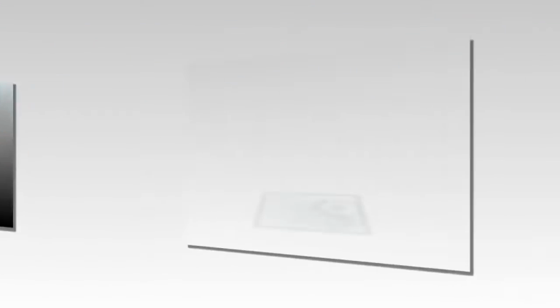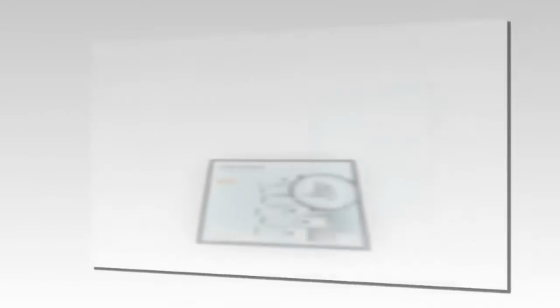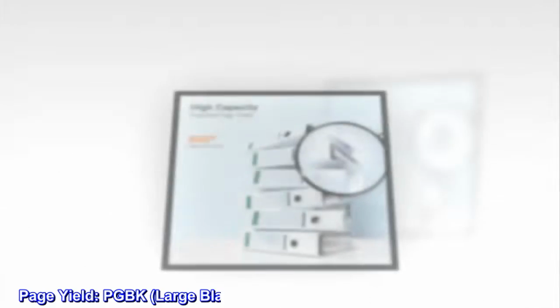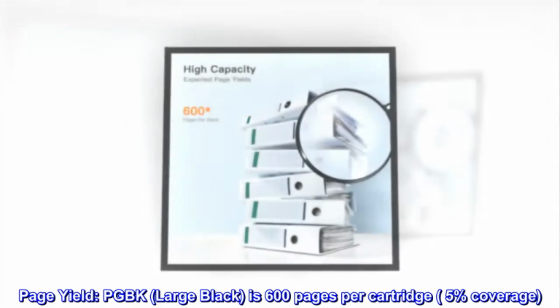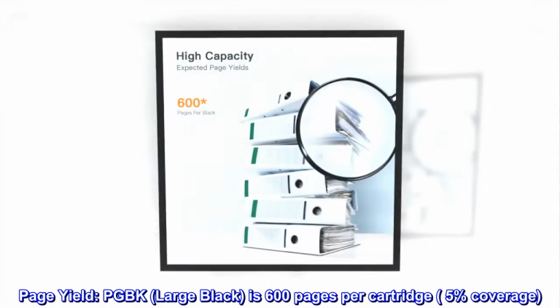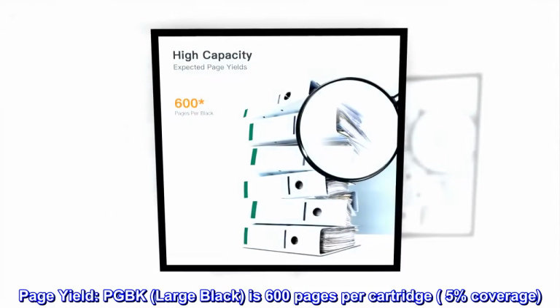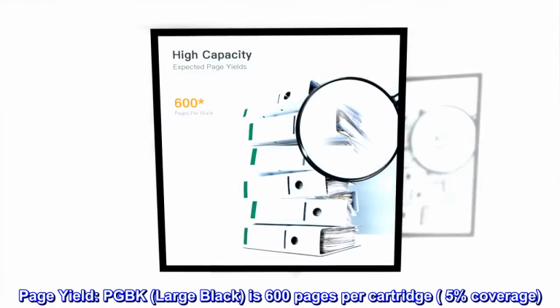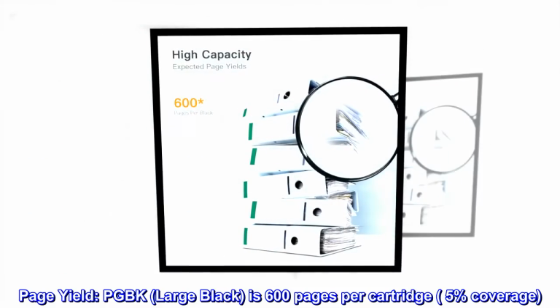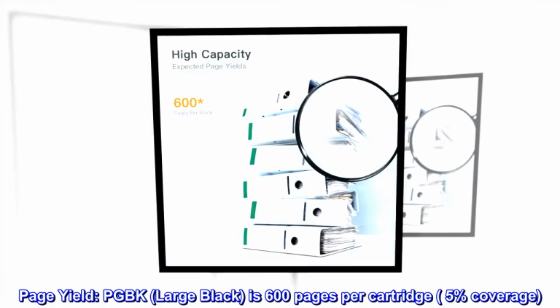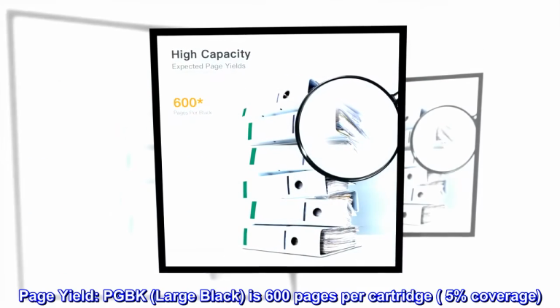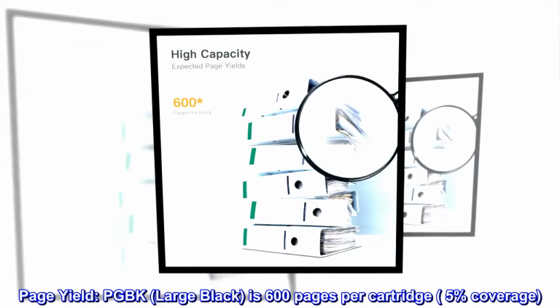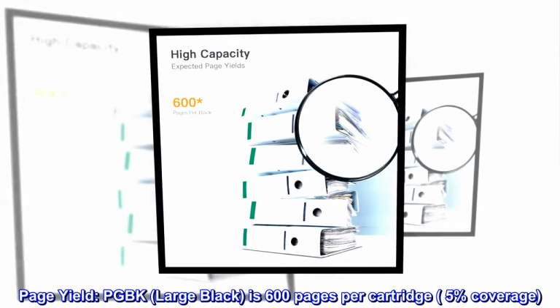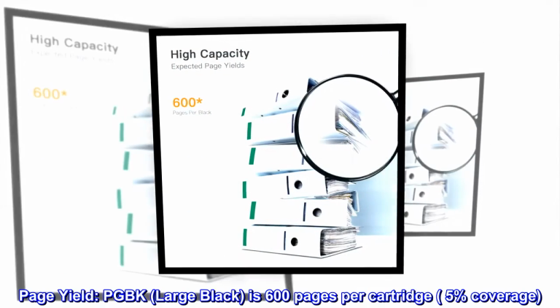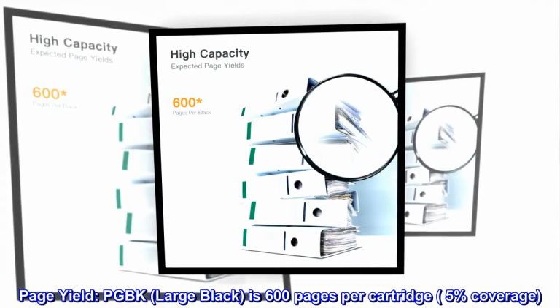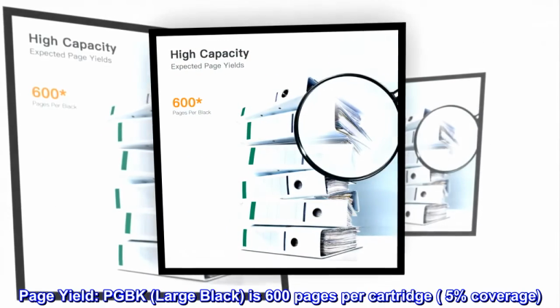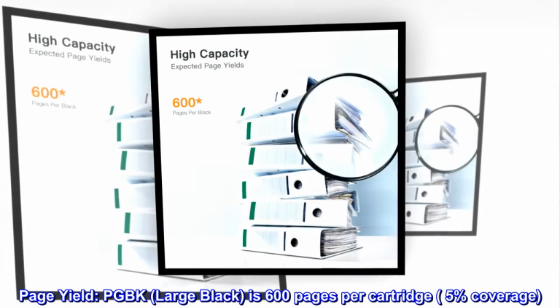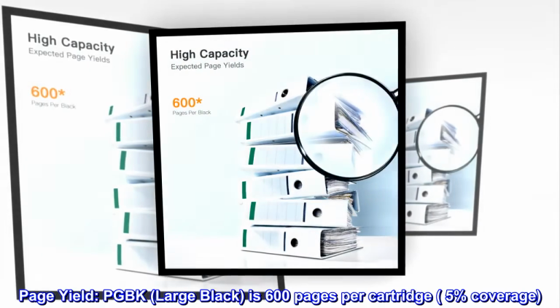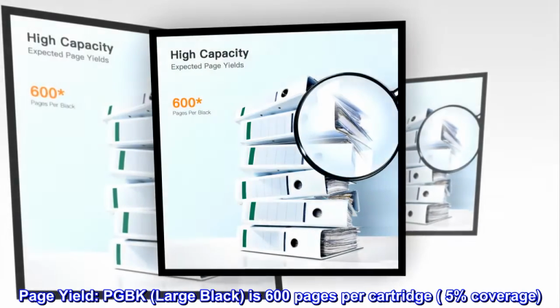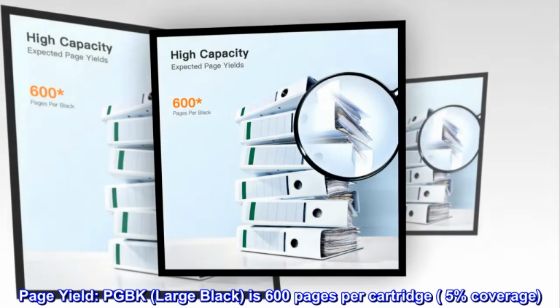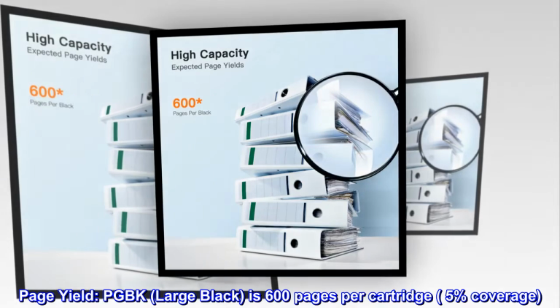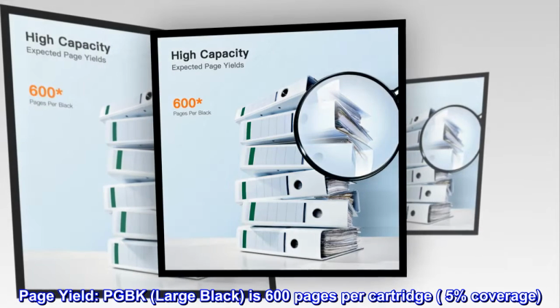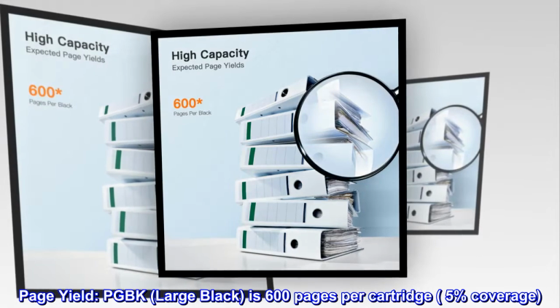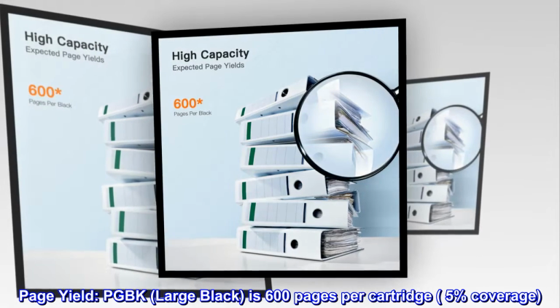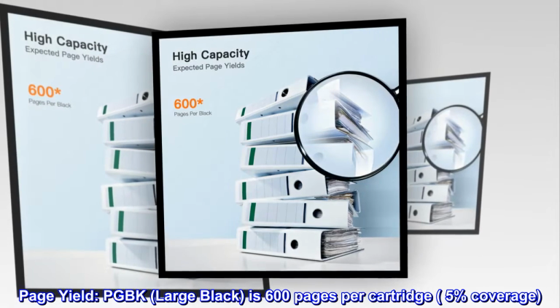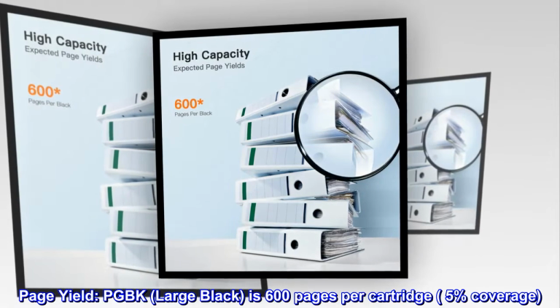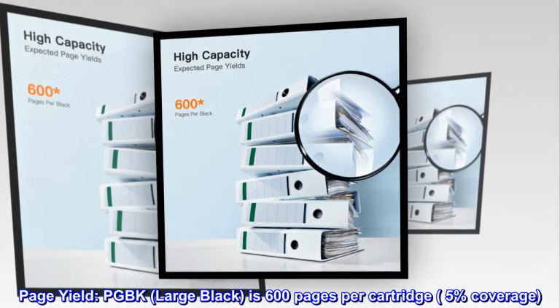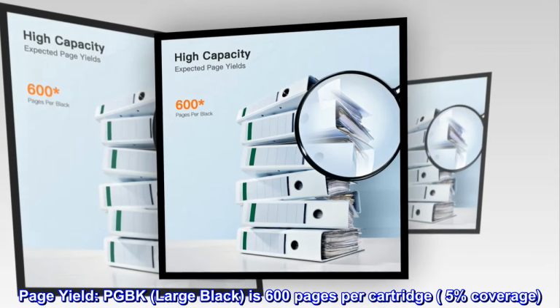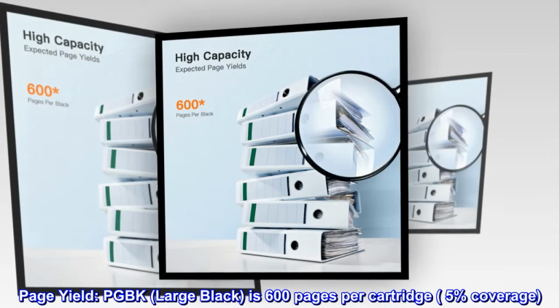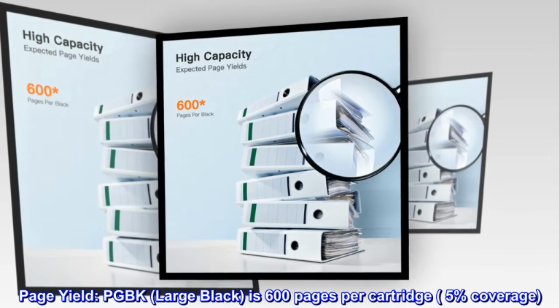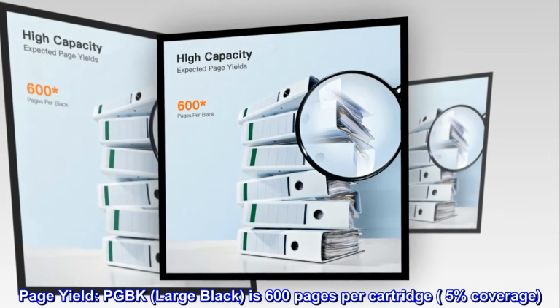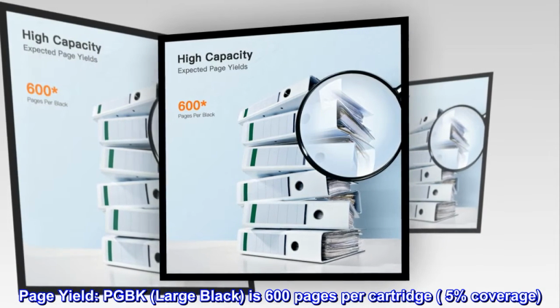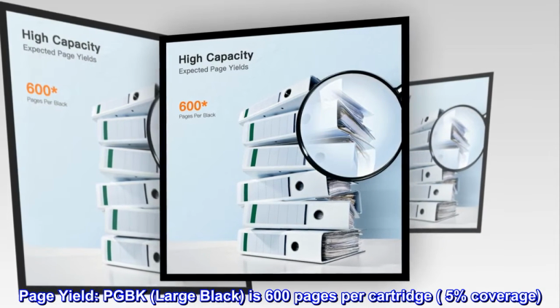Page Yield: PGBK Large Black is 600 pages per cartridge at 5% coverage.